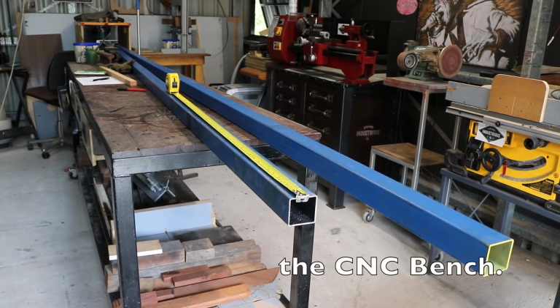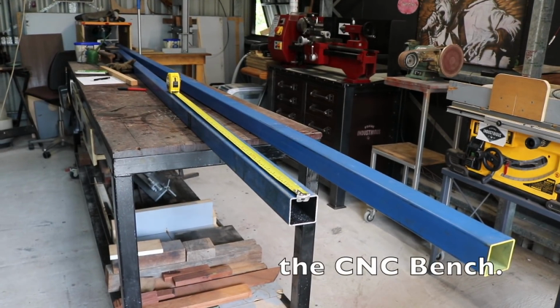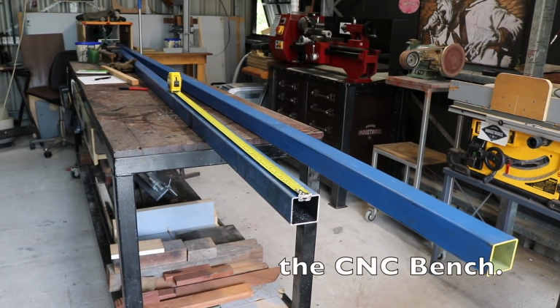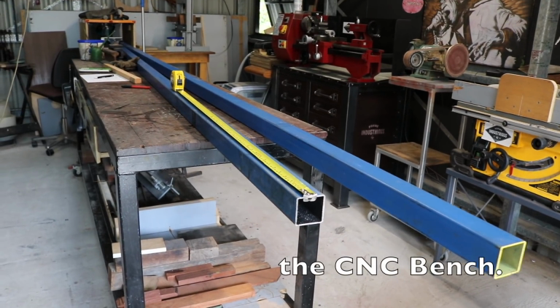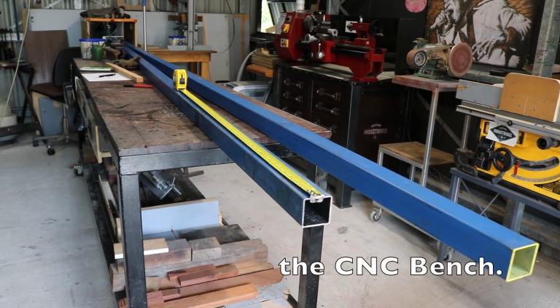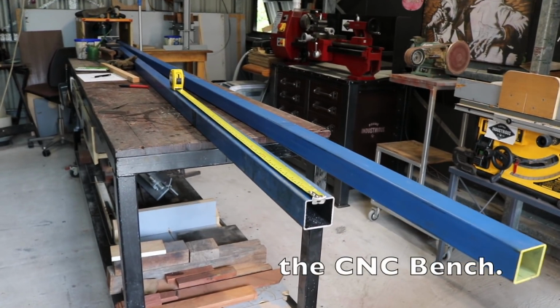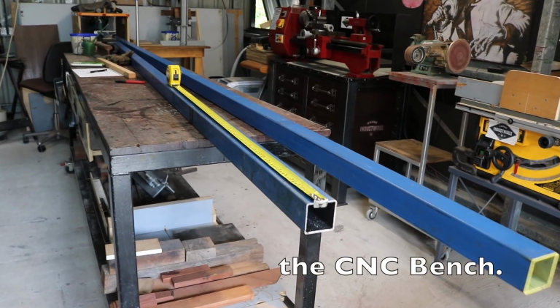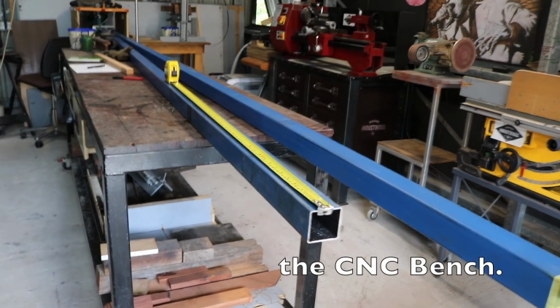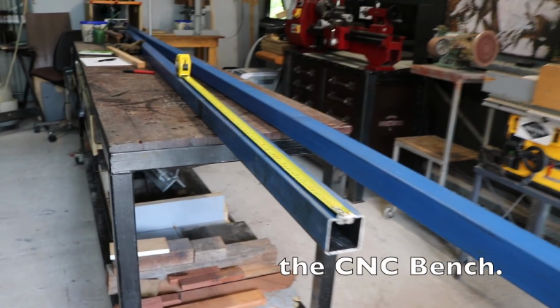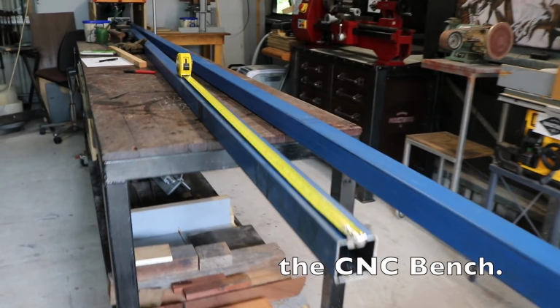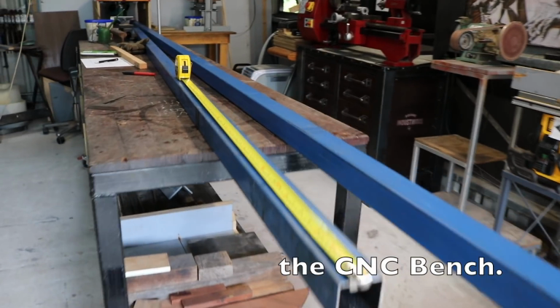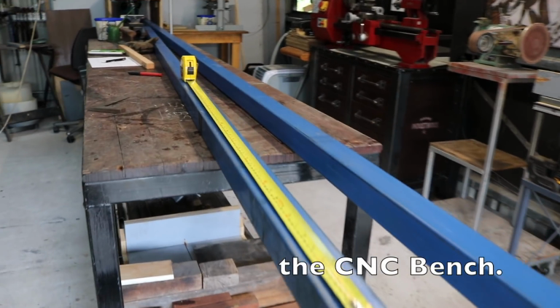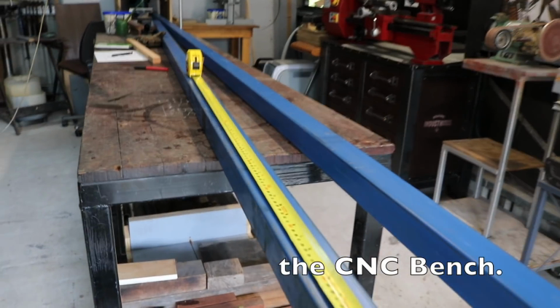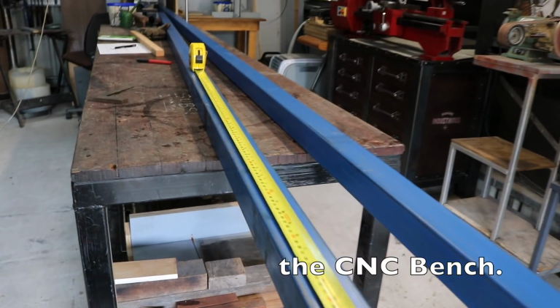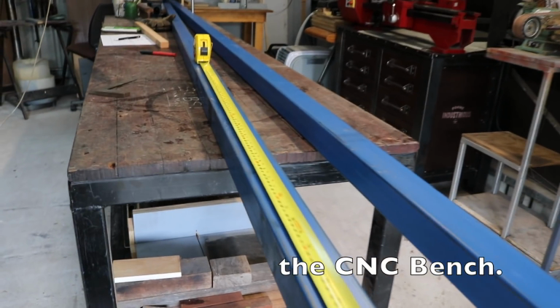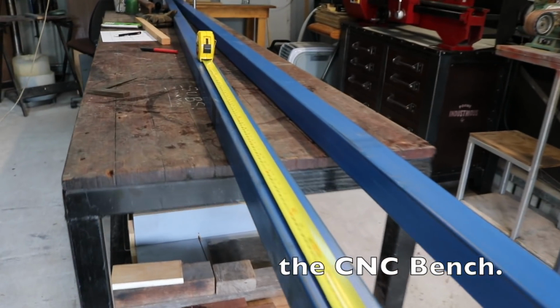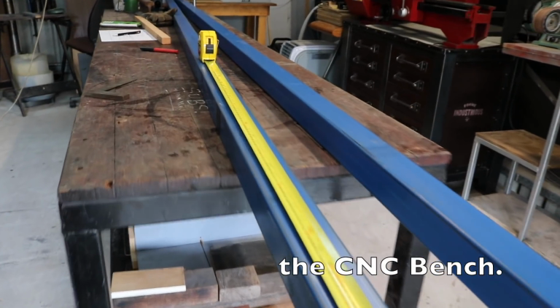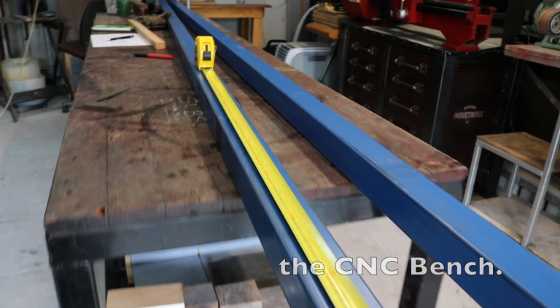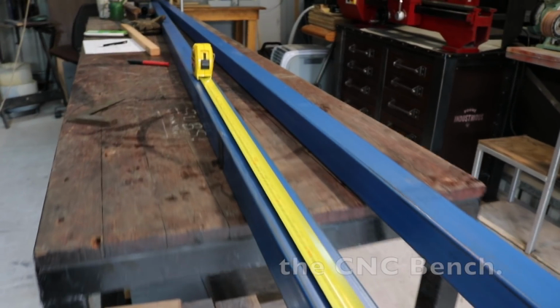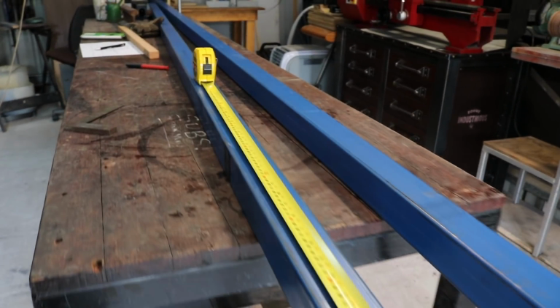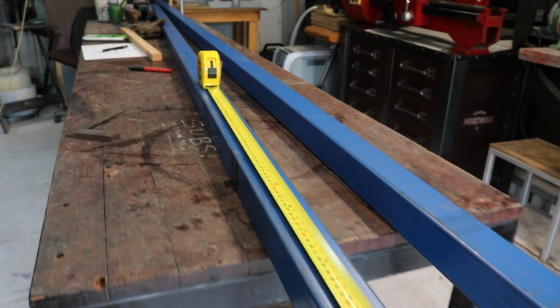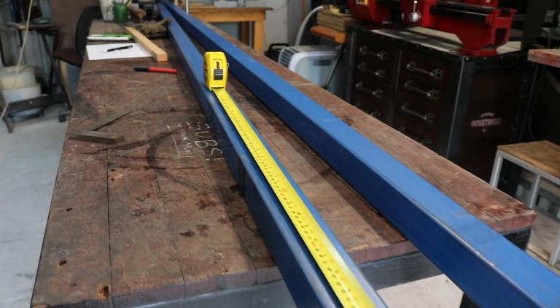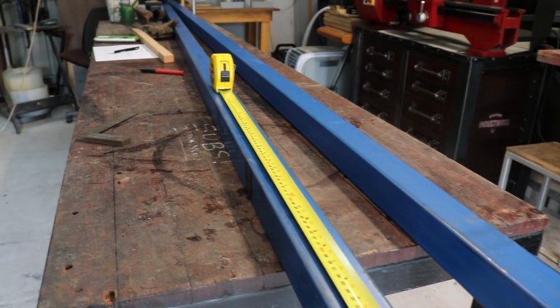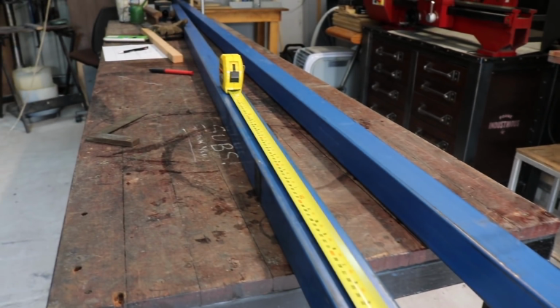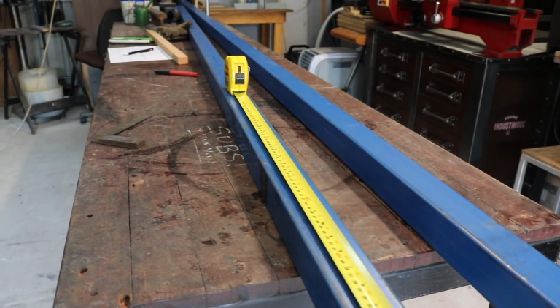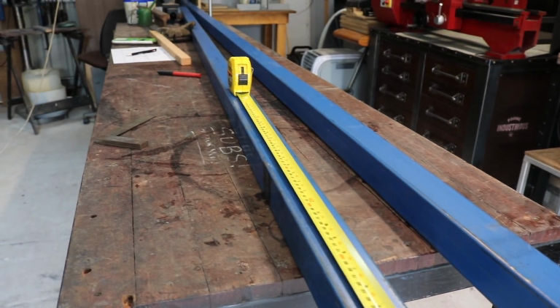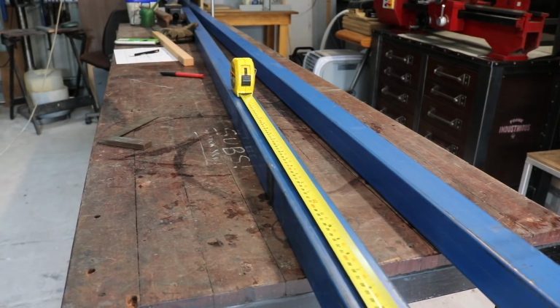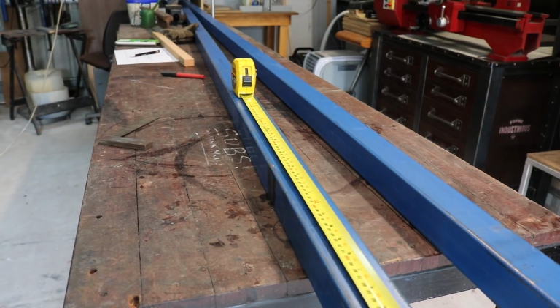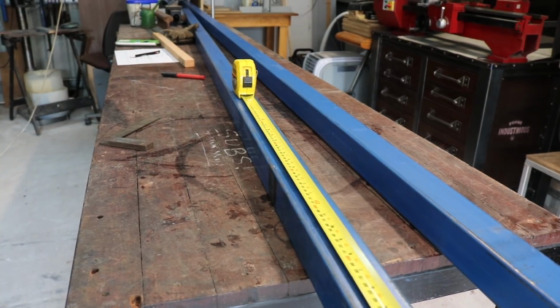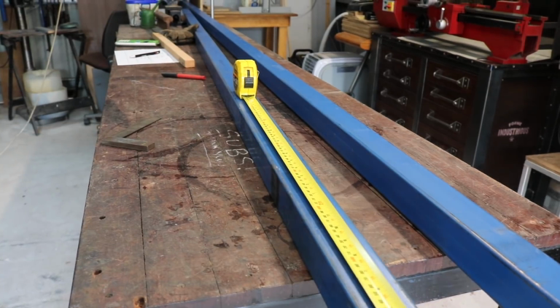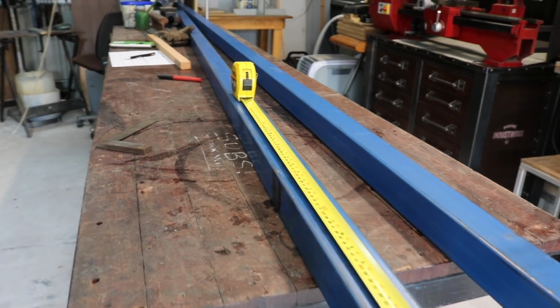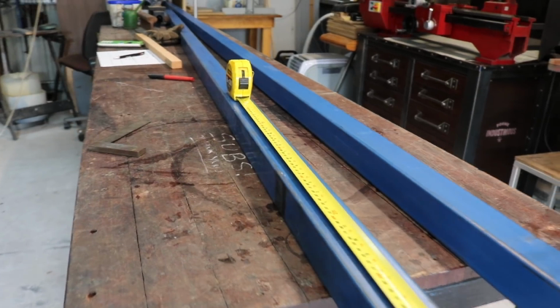Before you build the CNC, you have to build the bench. So here's some footage of me just building the bench first.